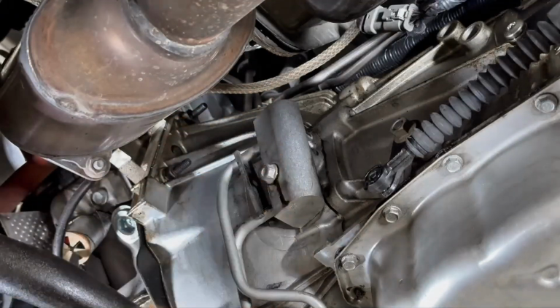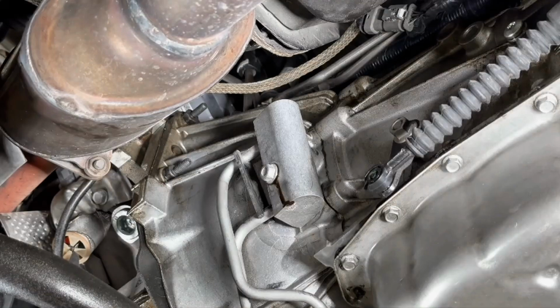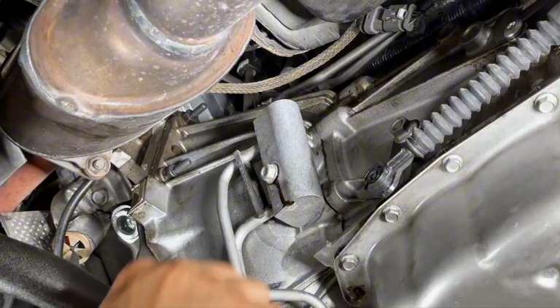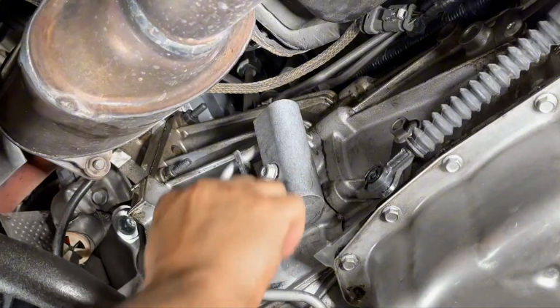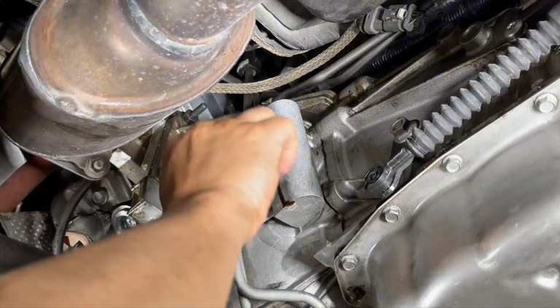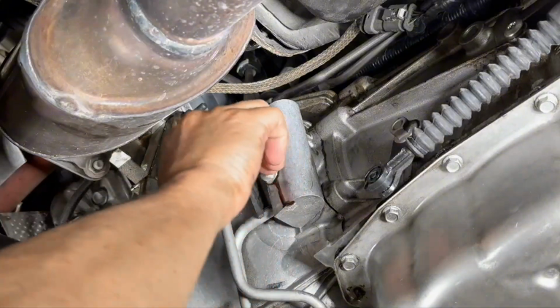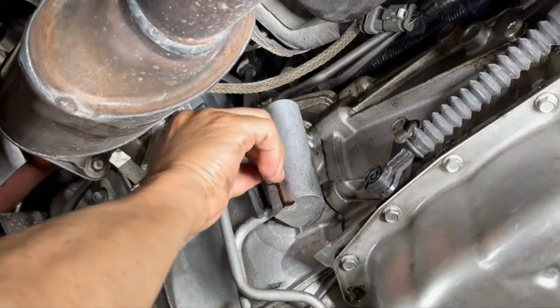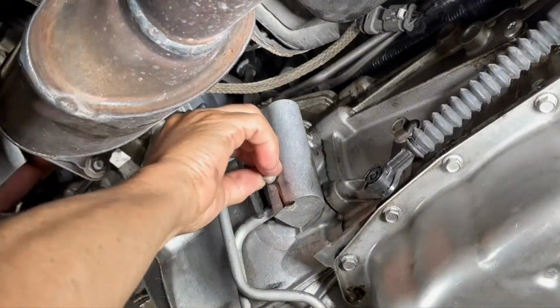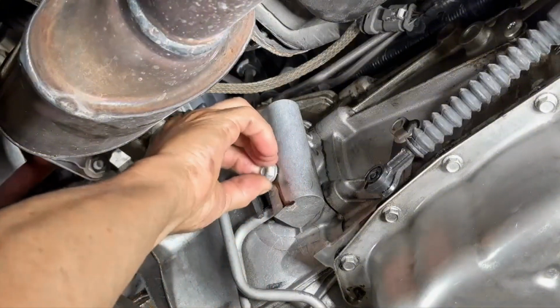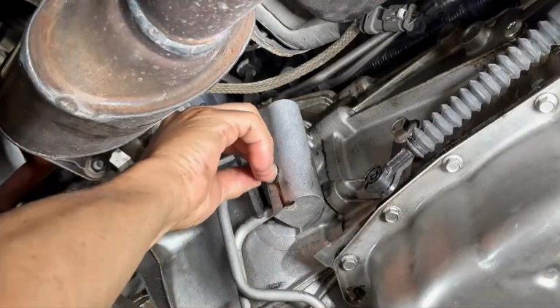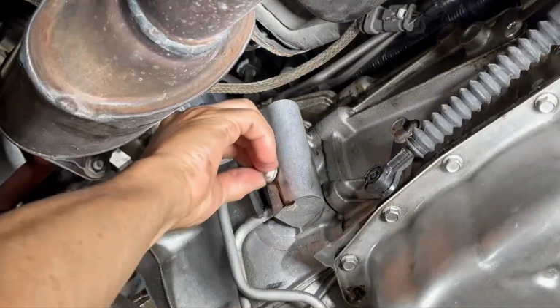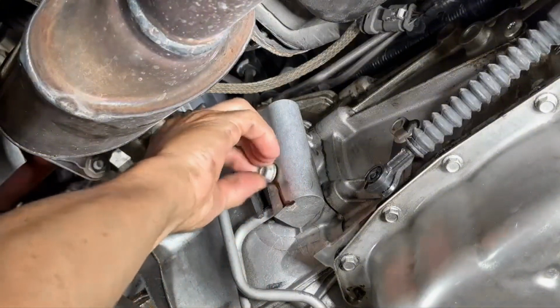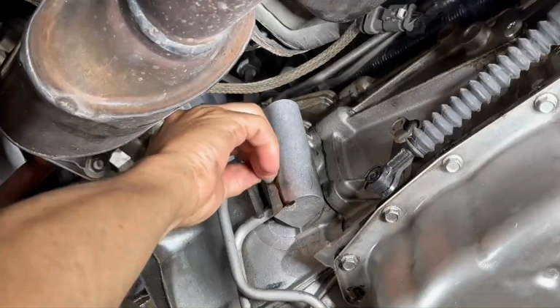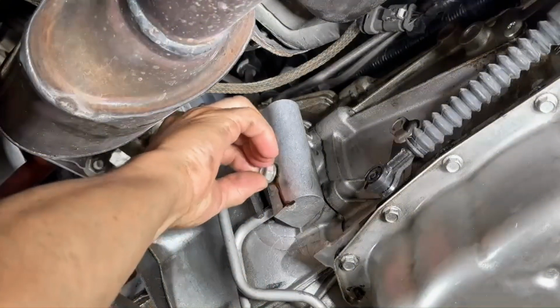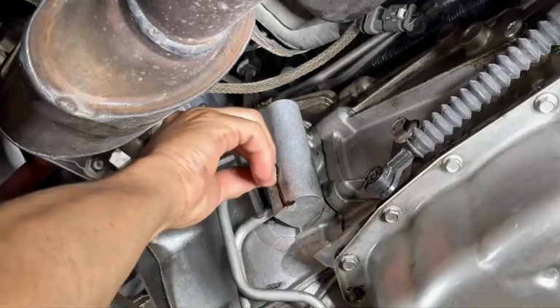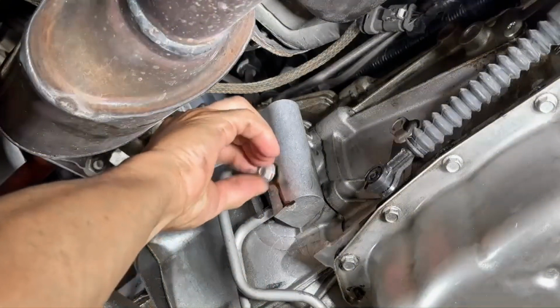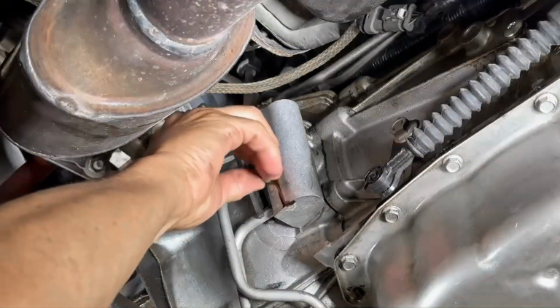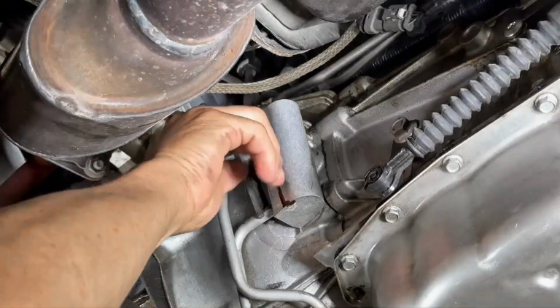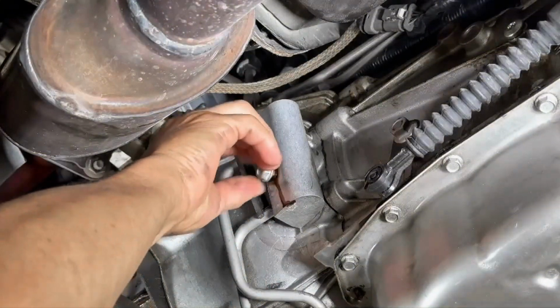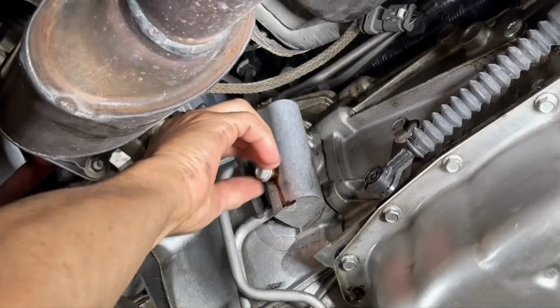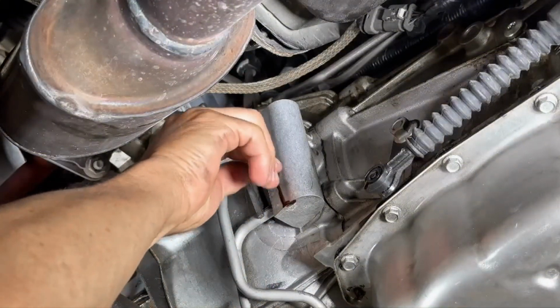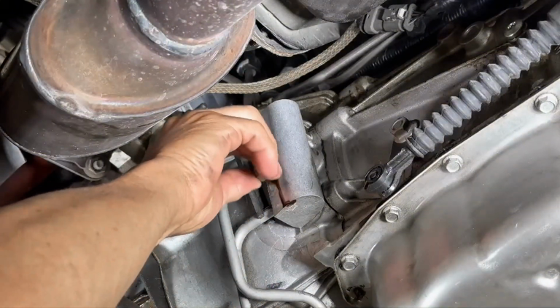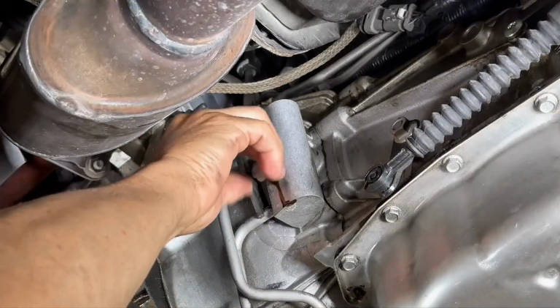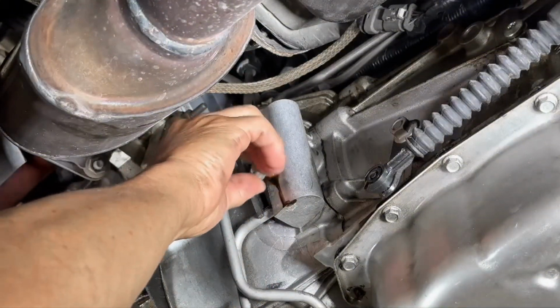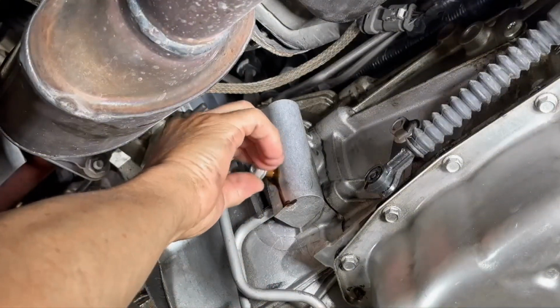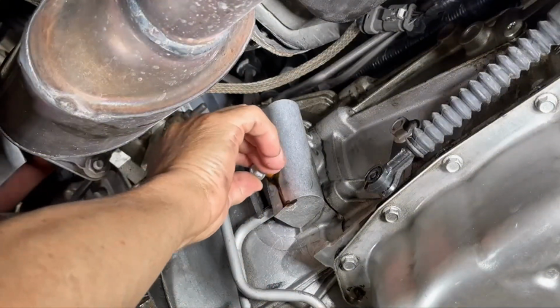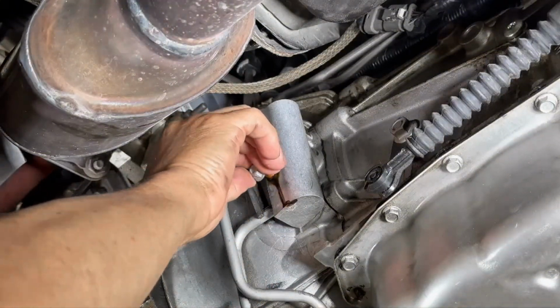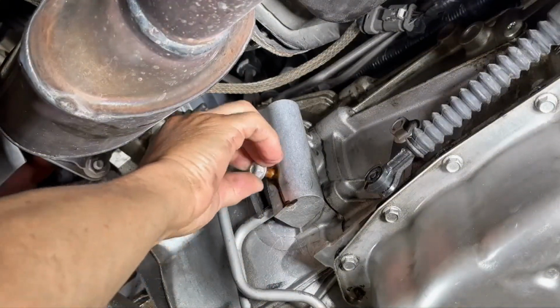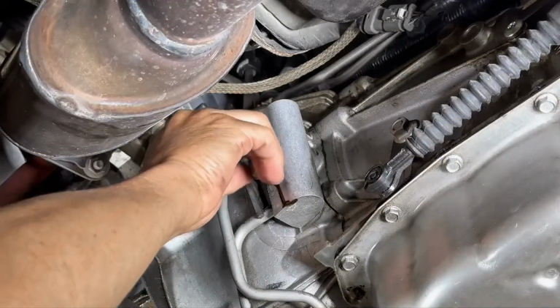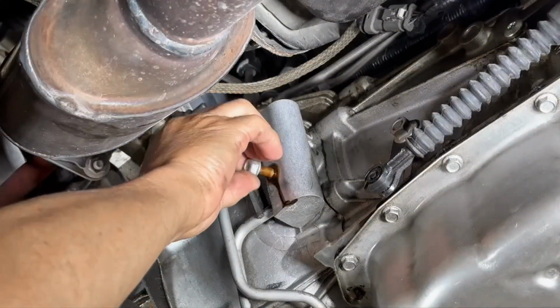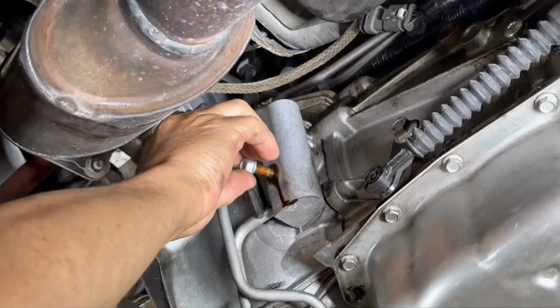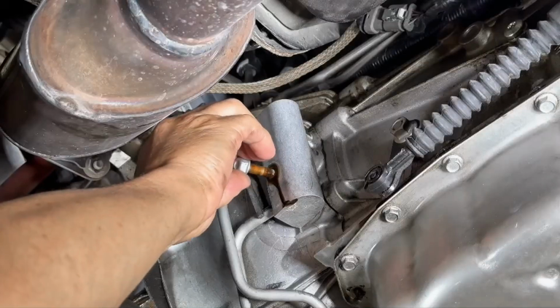Step 3: Remove the factory valve bolt and disengage the factory valve from the transmission.